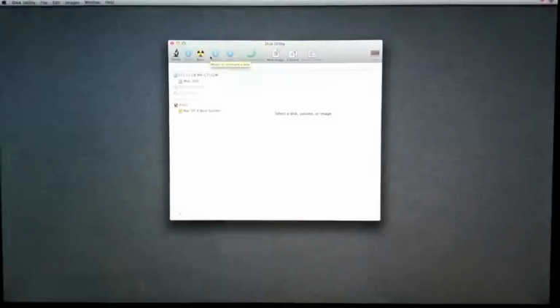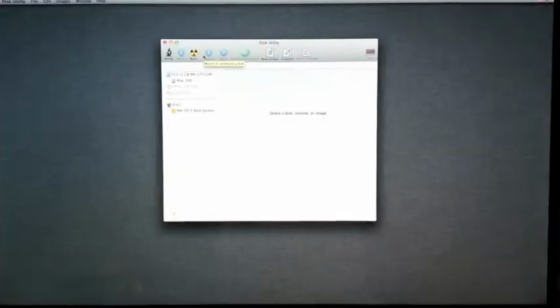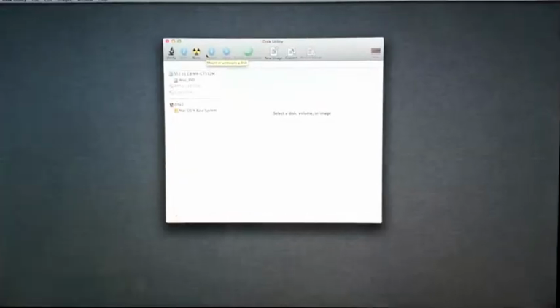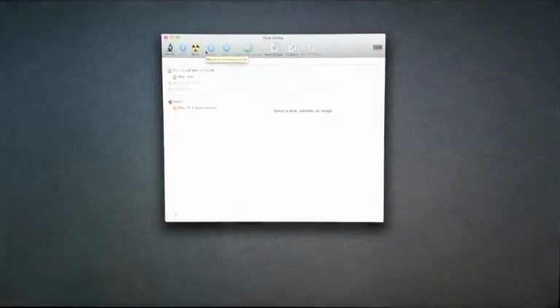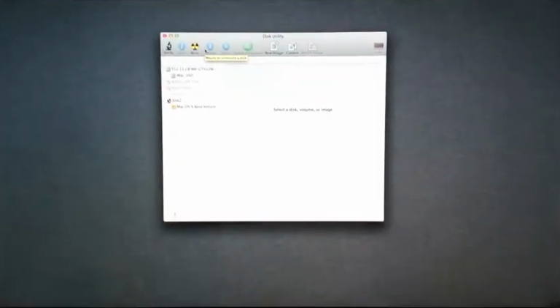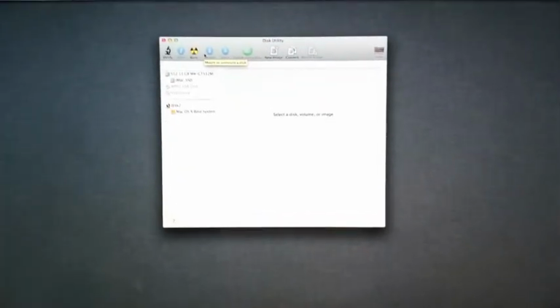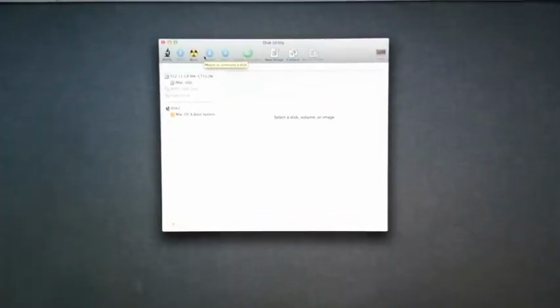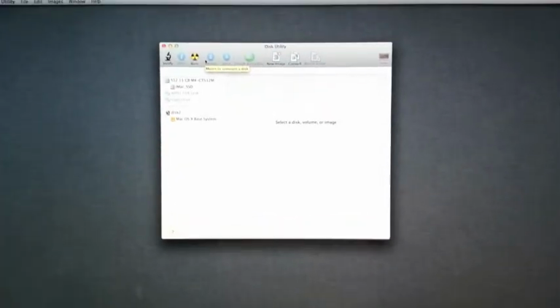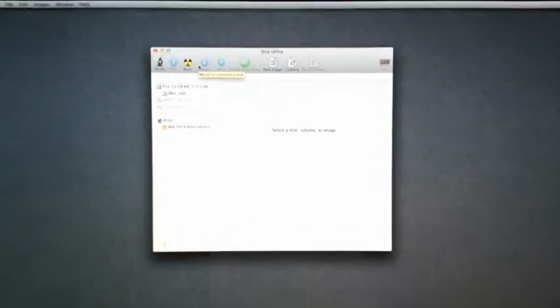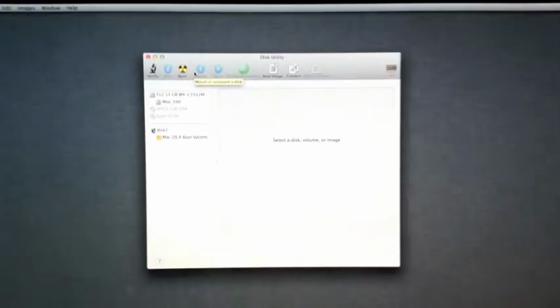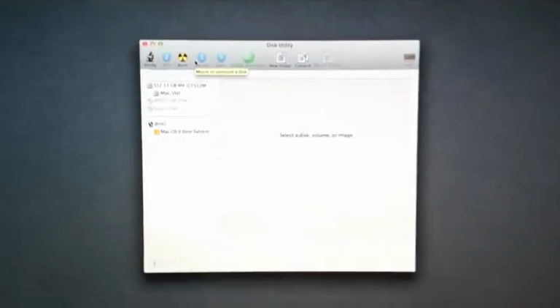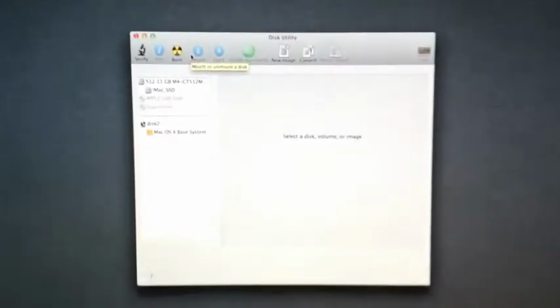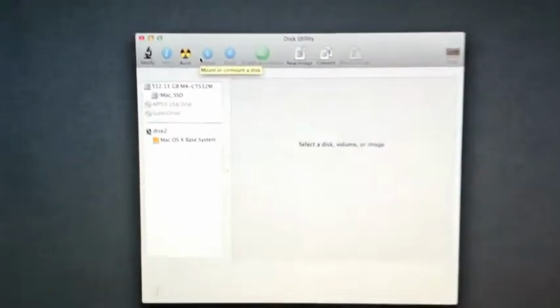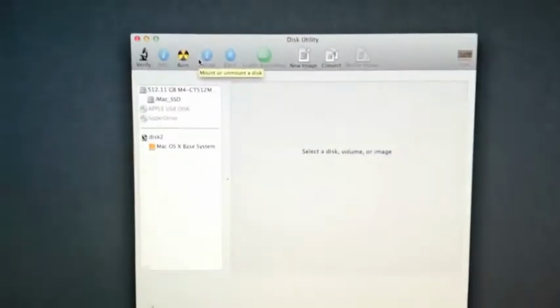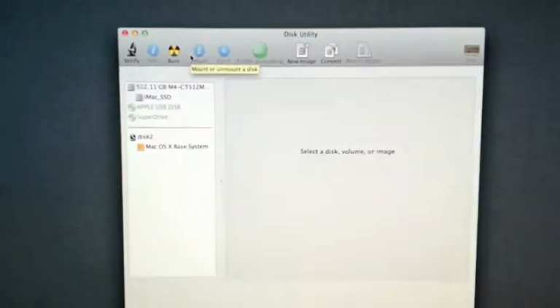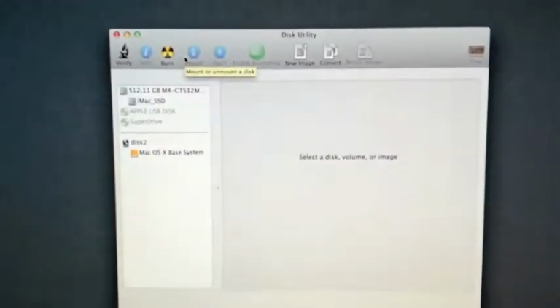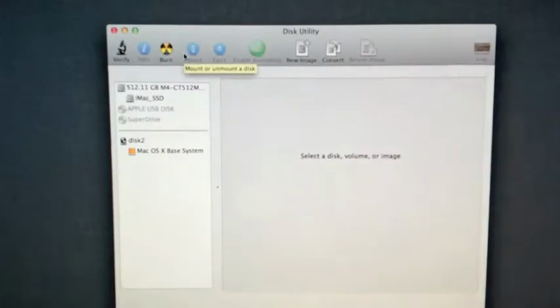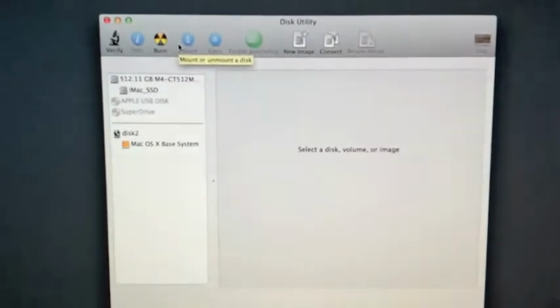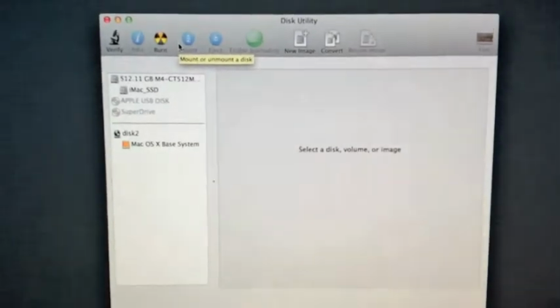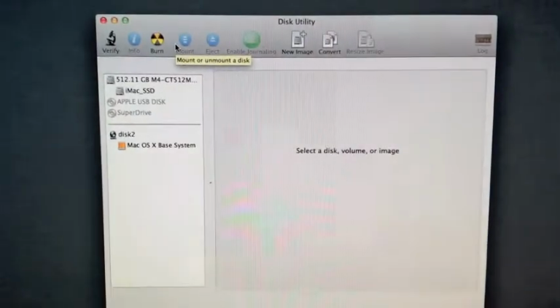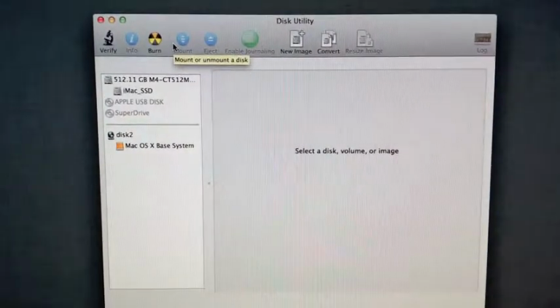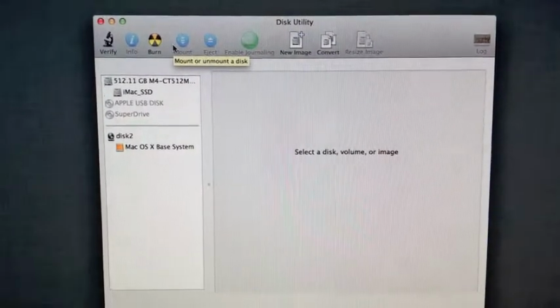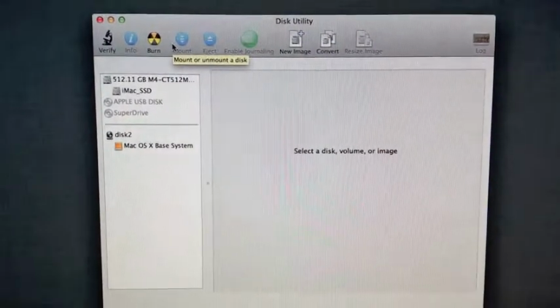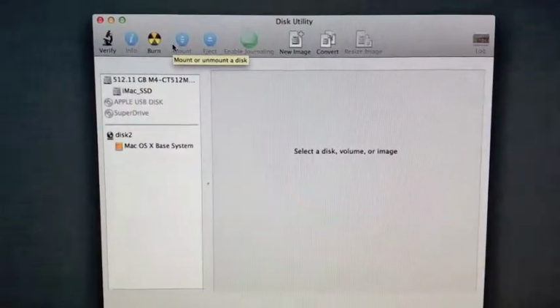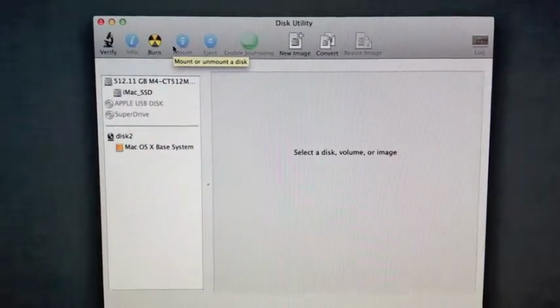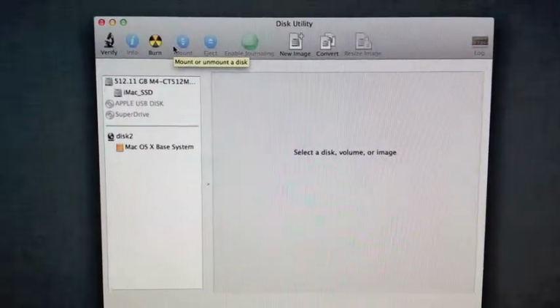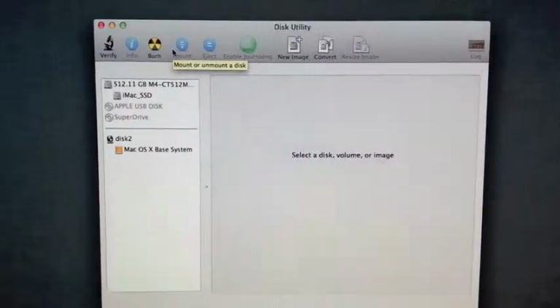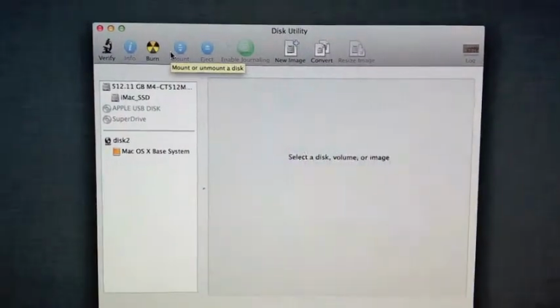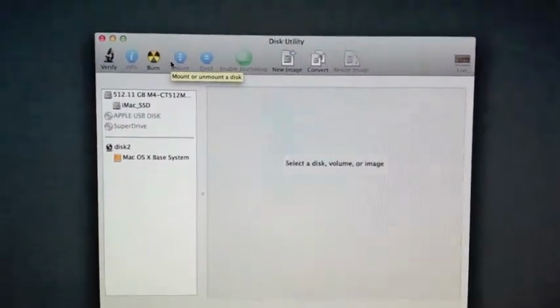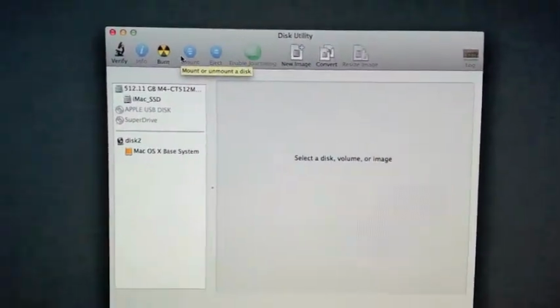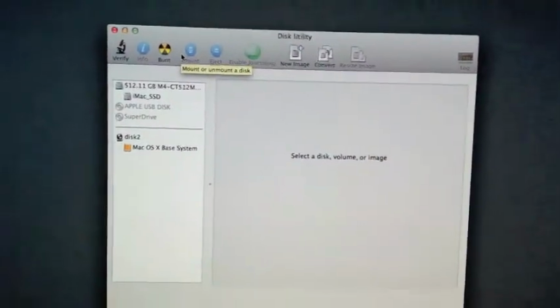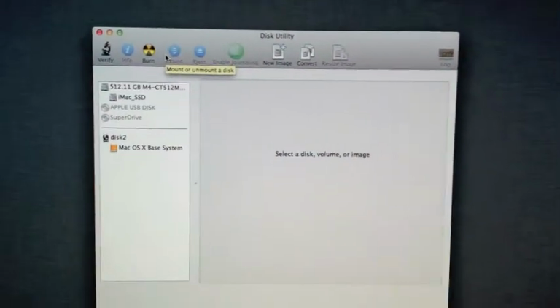Howdy folks, this is Joel here at Mac Wizard Service. We're about to show you our process of installation for our iMac SSD solid-state drive.